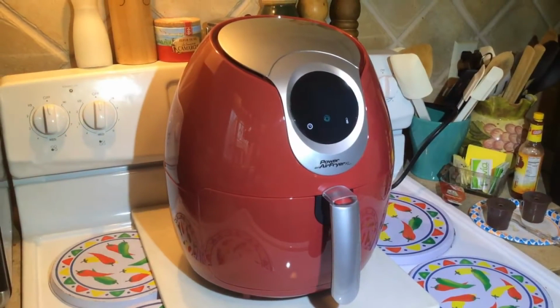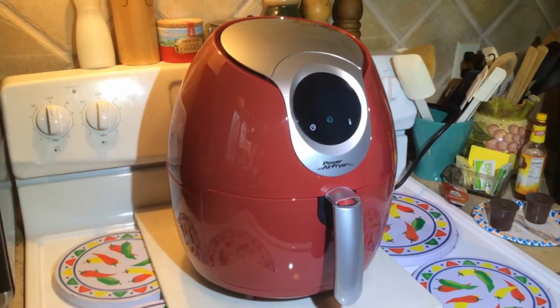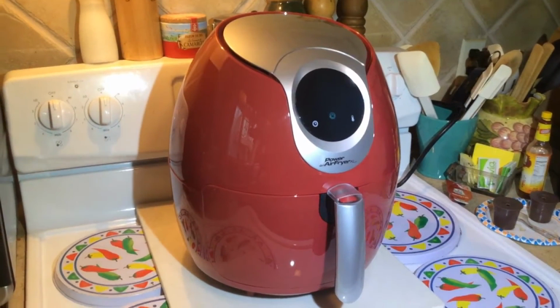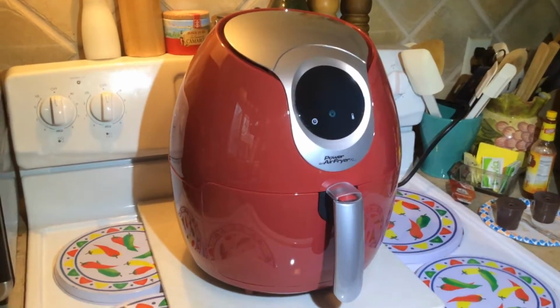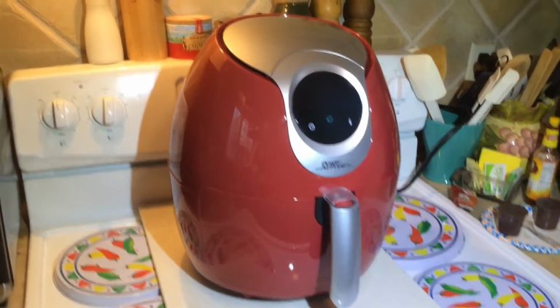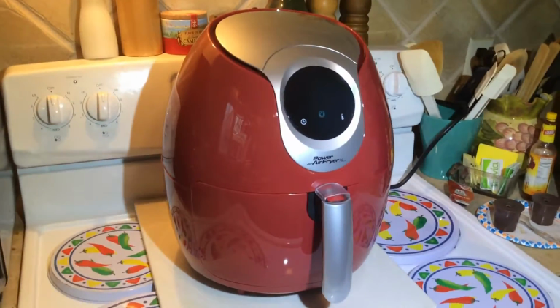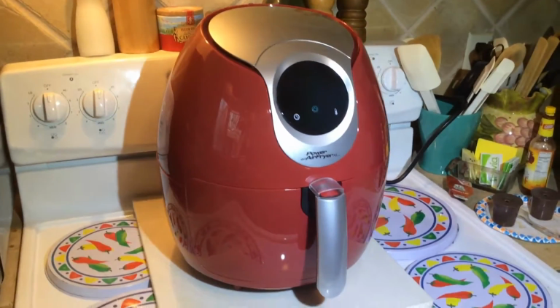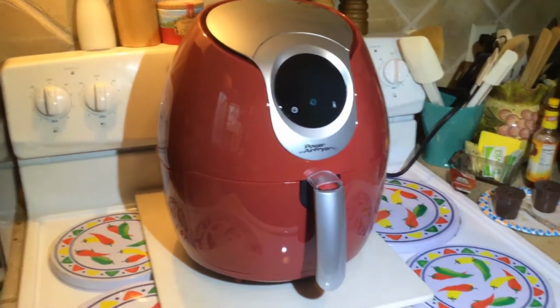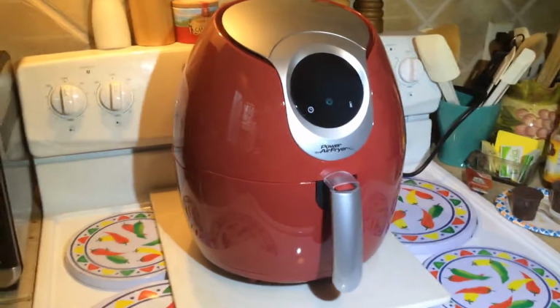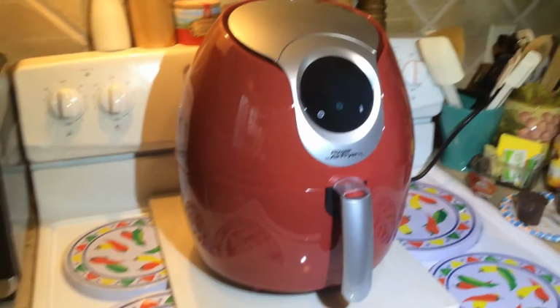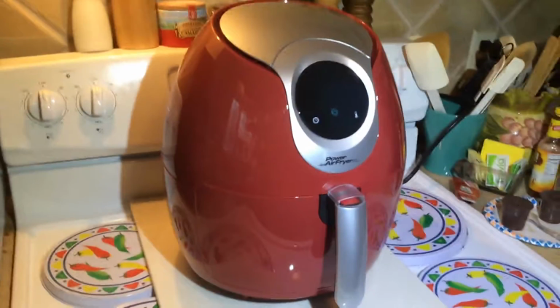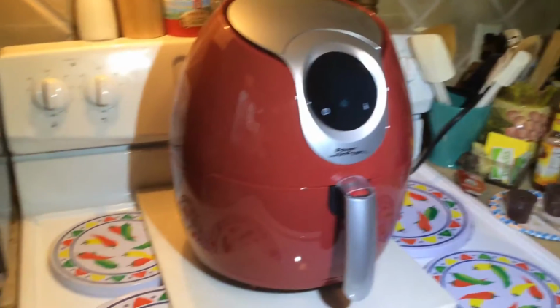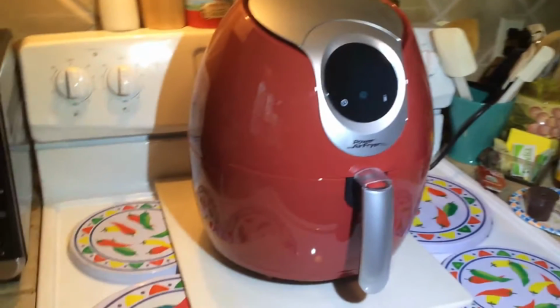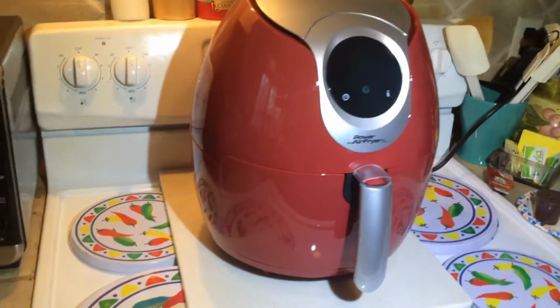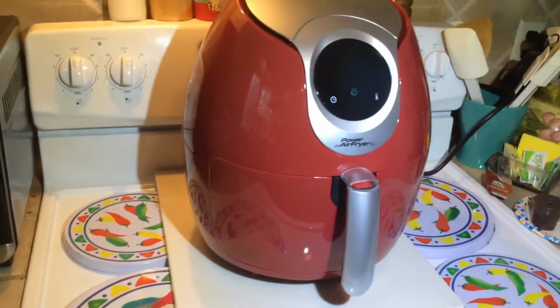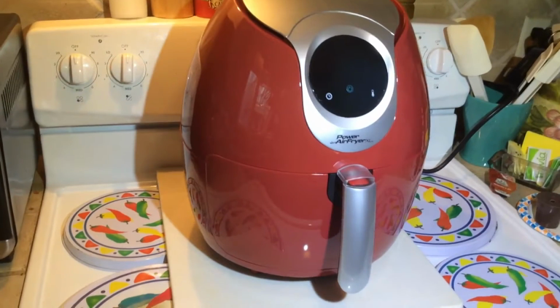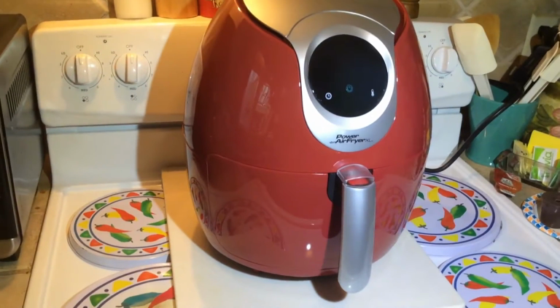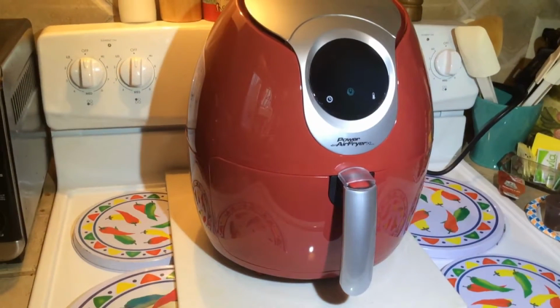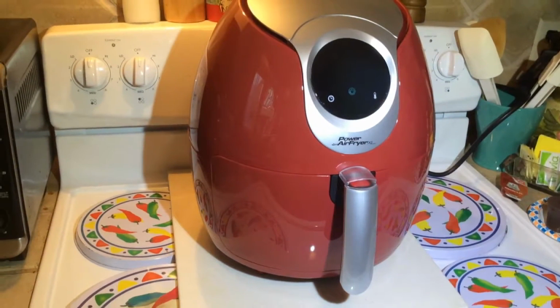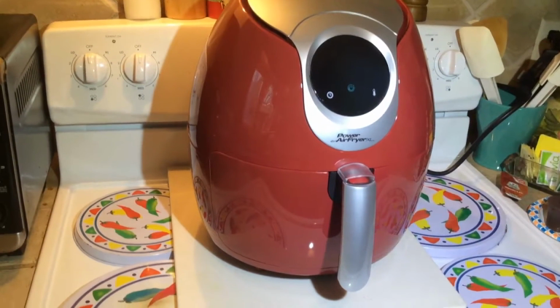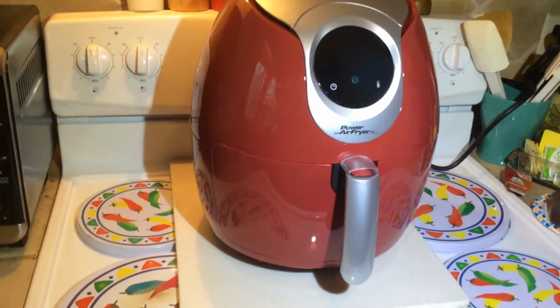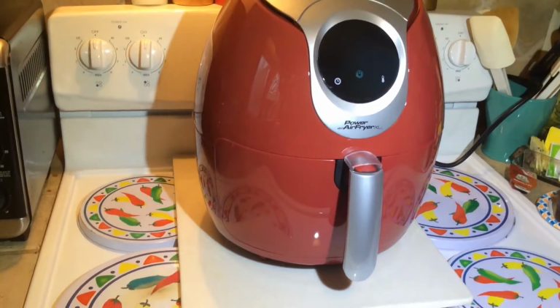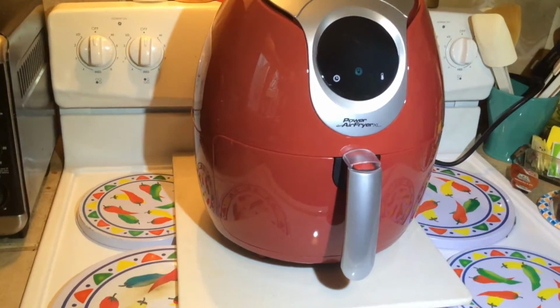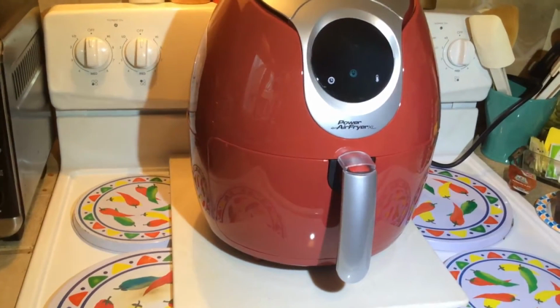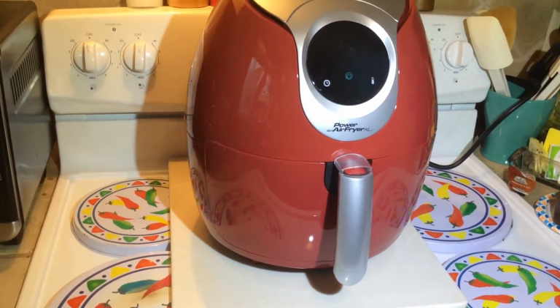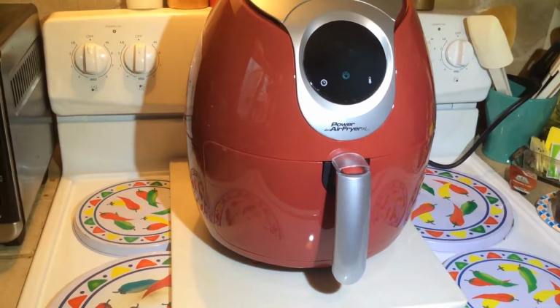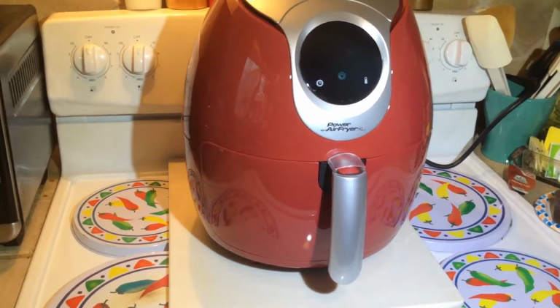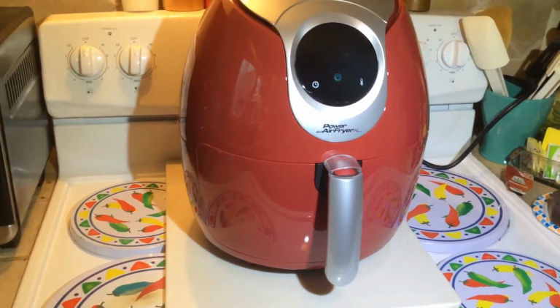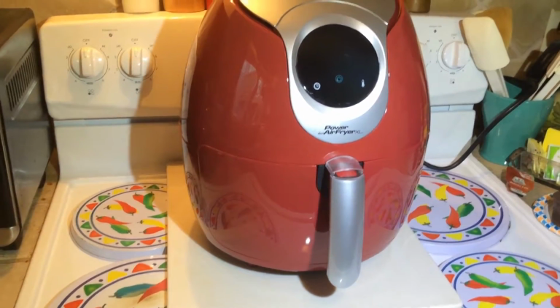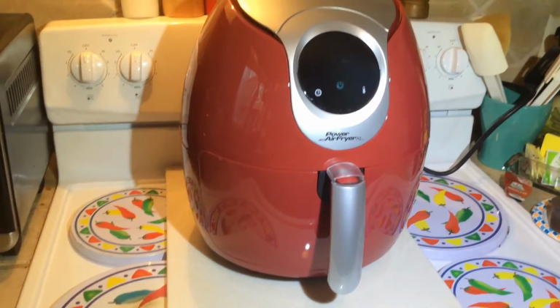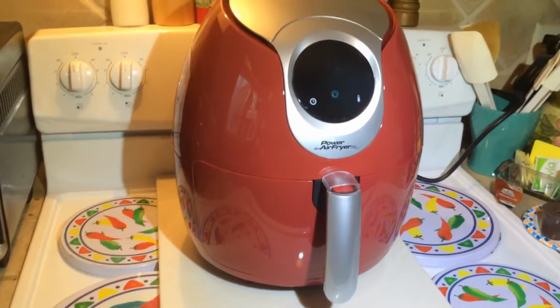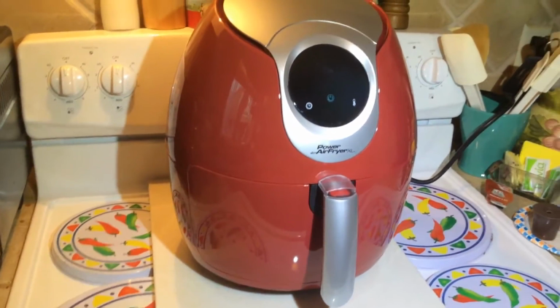Hey everybody, Brian from Hot Sauce Daily. Today we're looking at the insides of the Power Air Fryer XL machine.